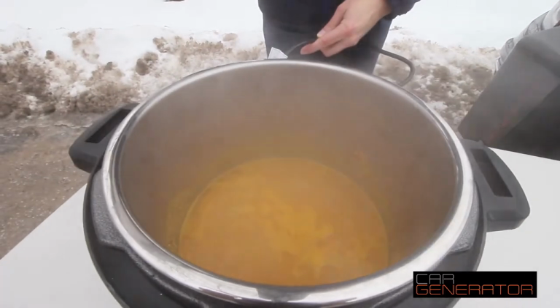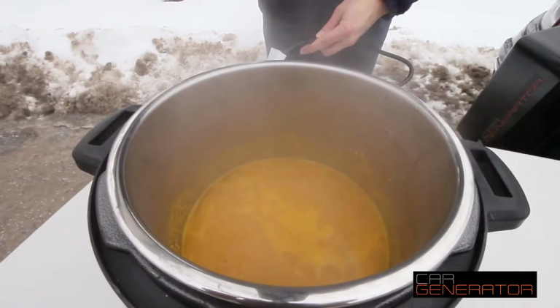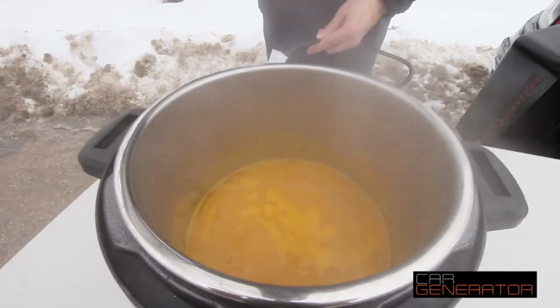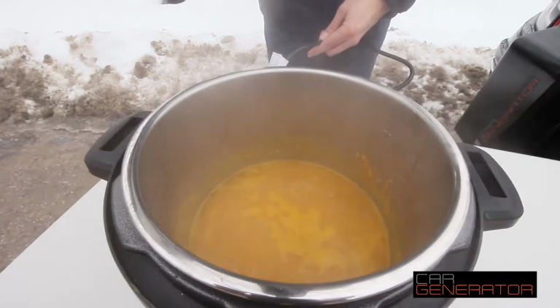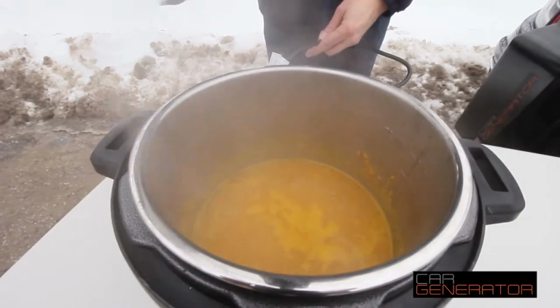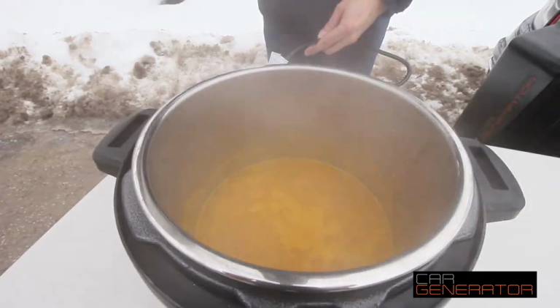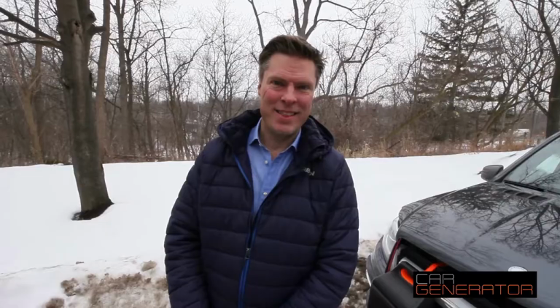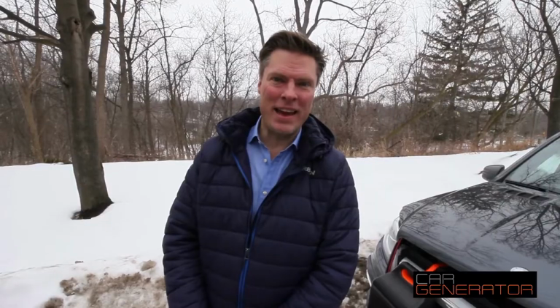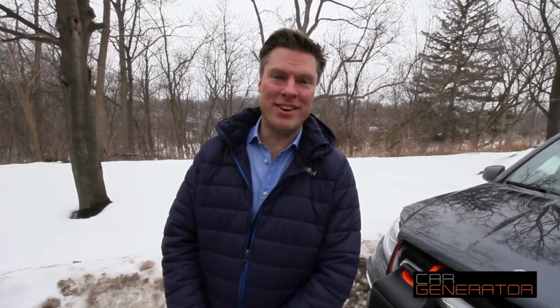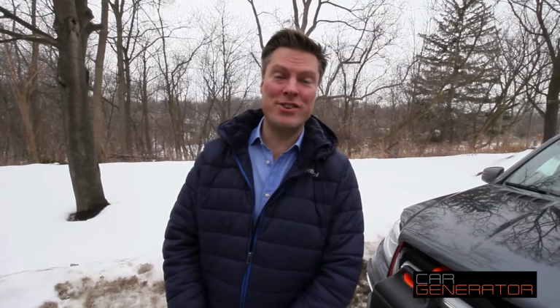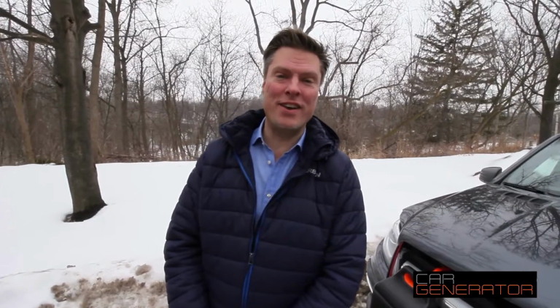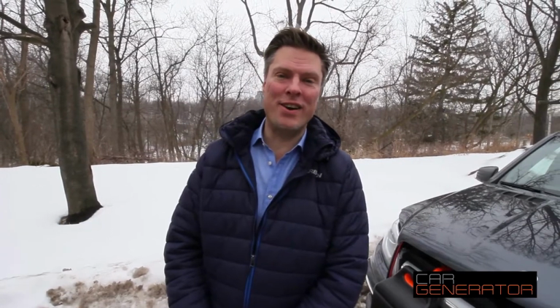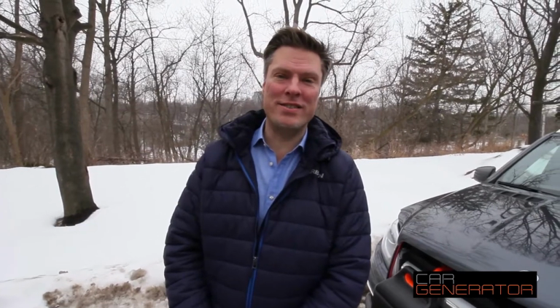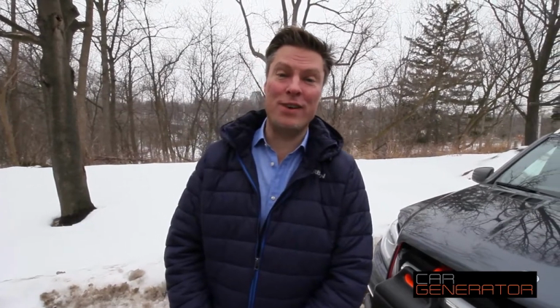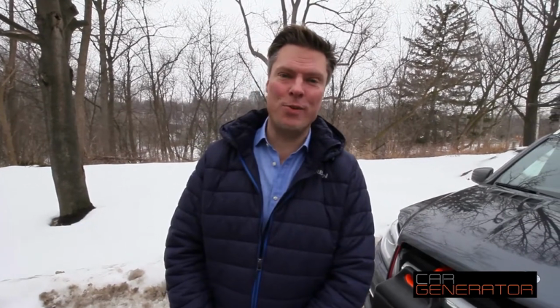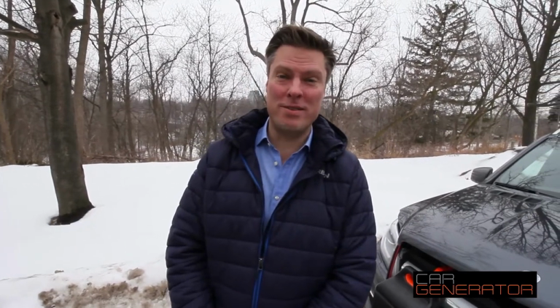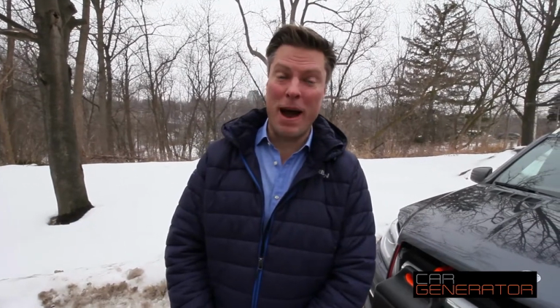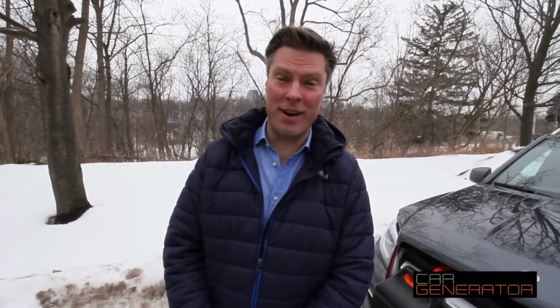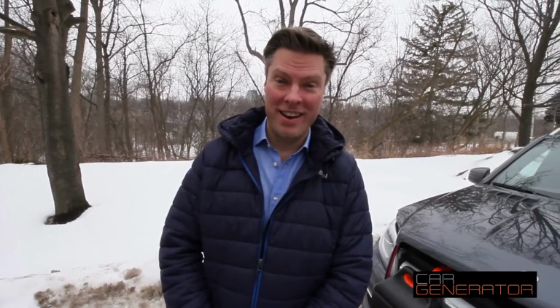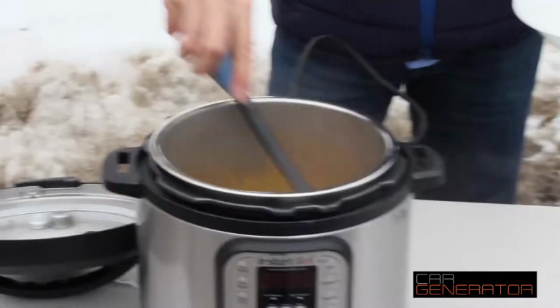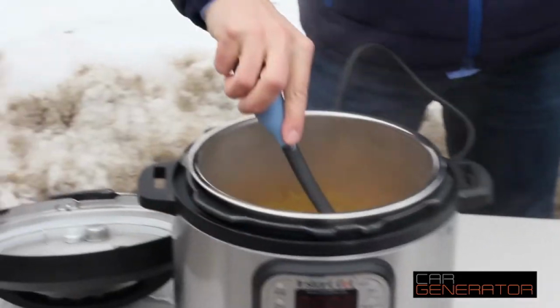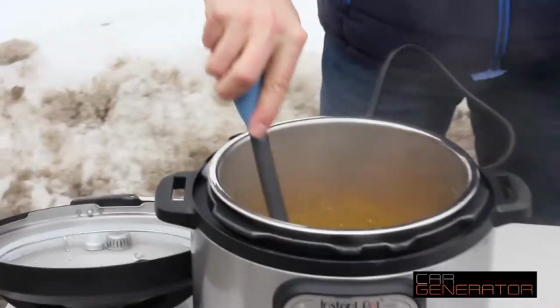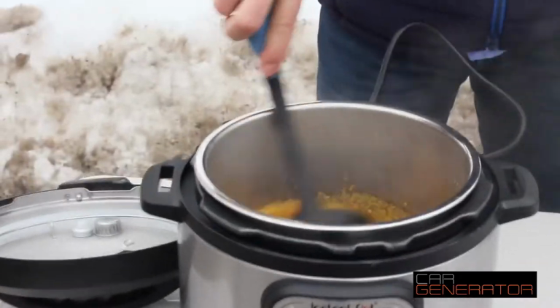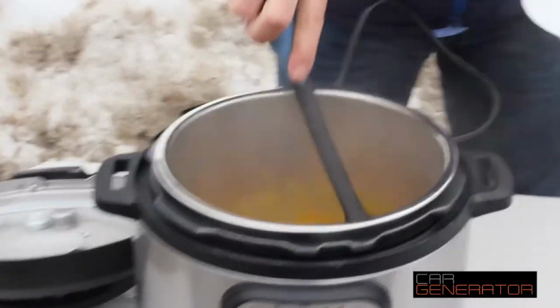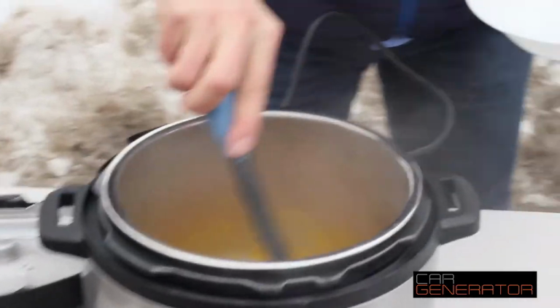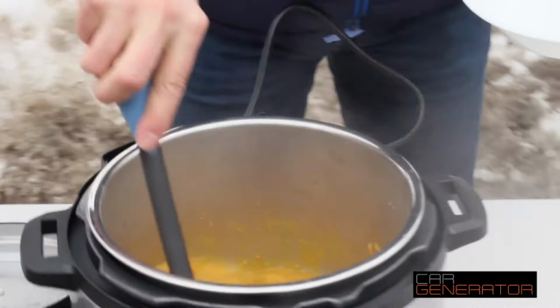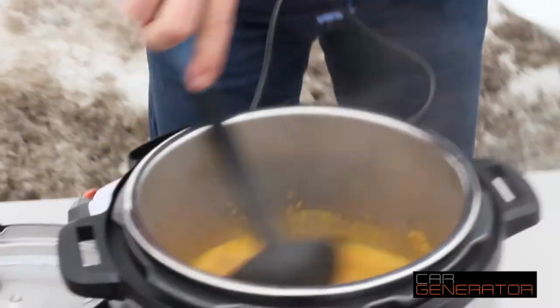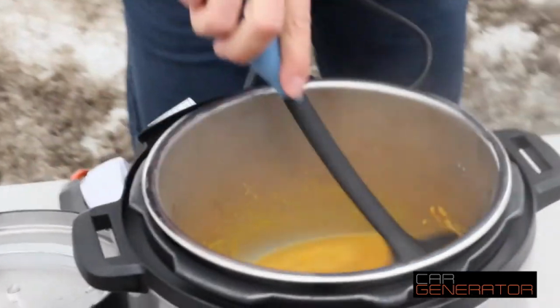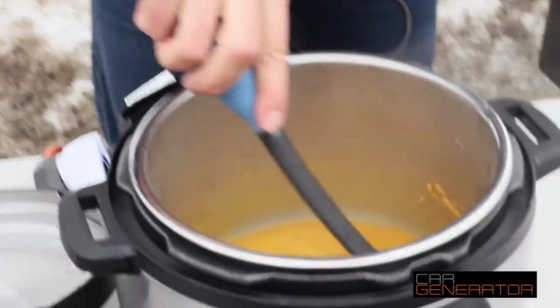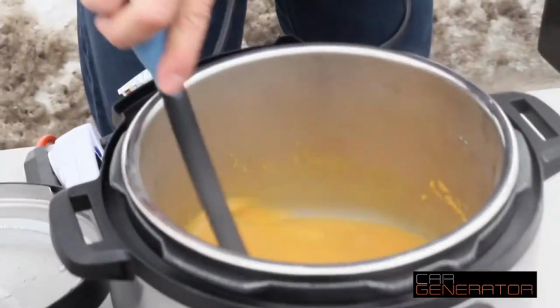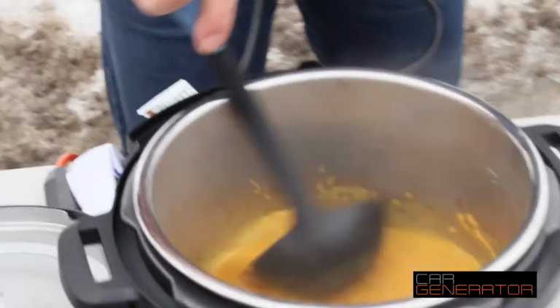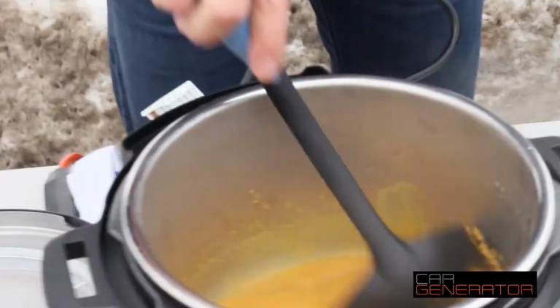Oh my gosh it smells yummy. Thanks to Car Generator's thousand watts of power, at the side of the road you don't have to eat cold food.